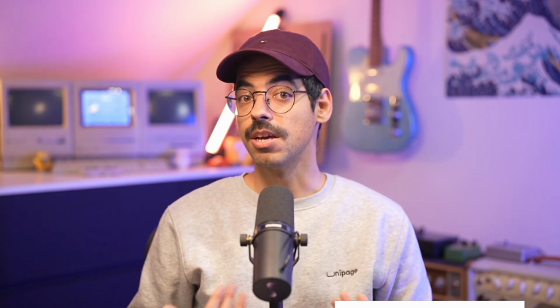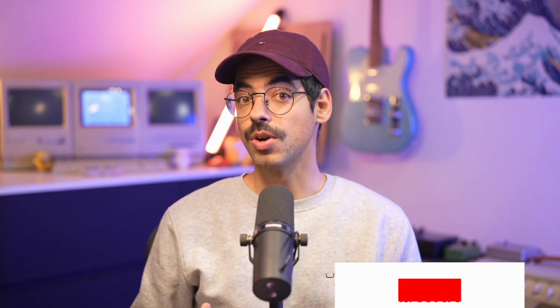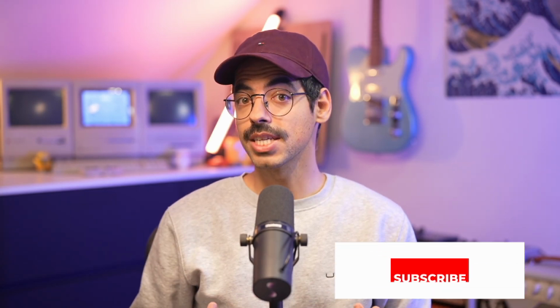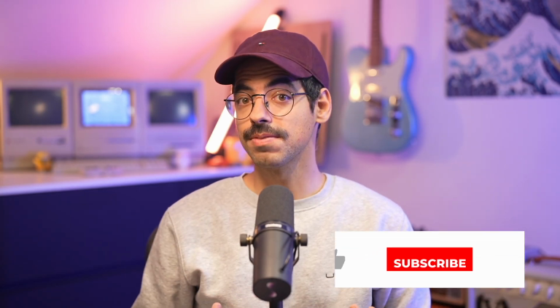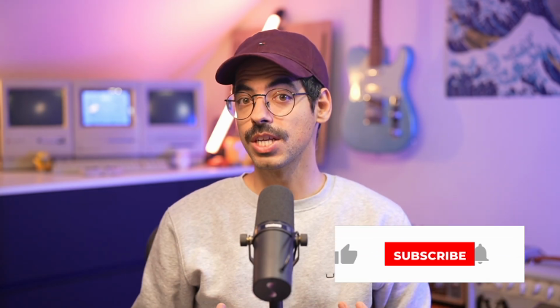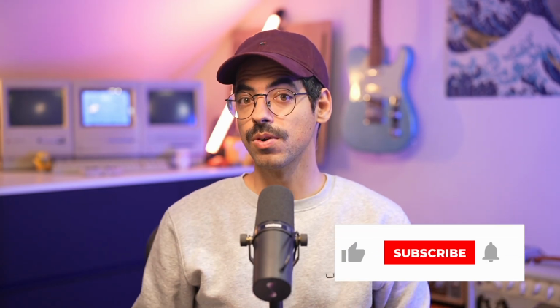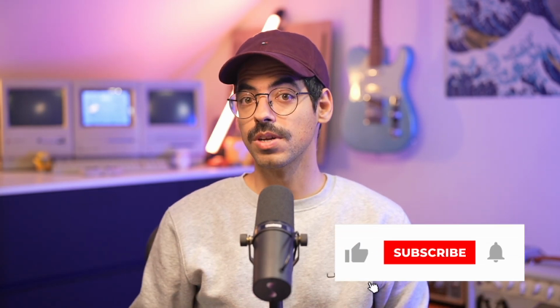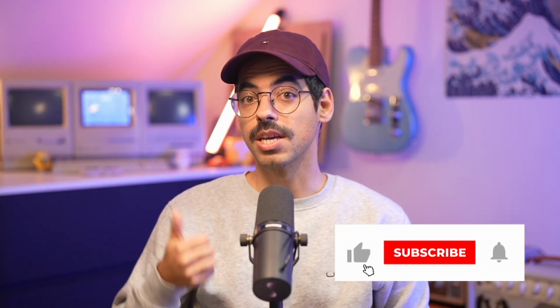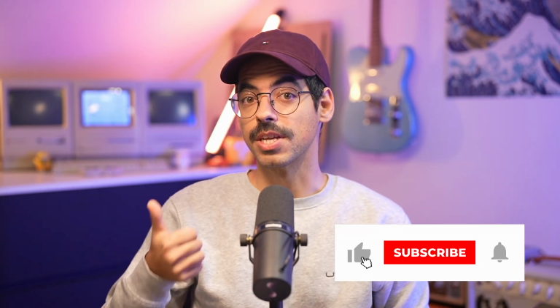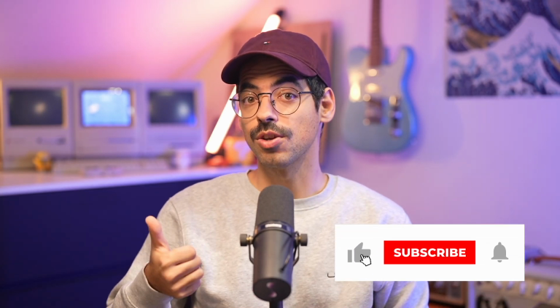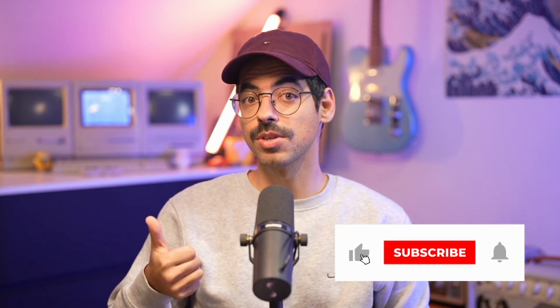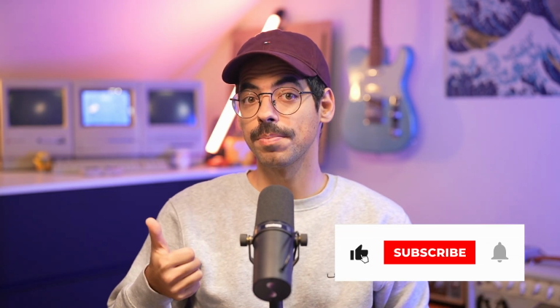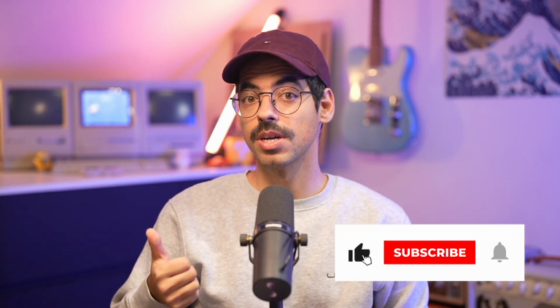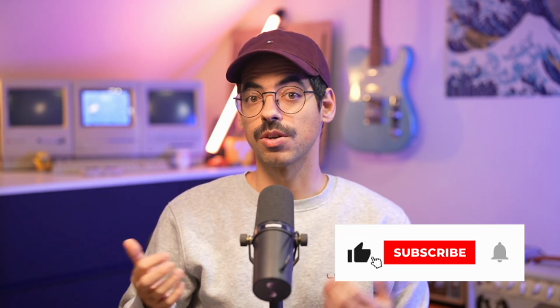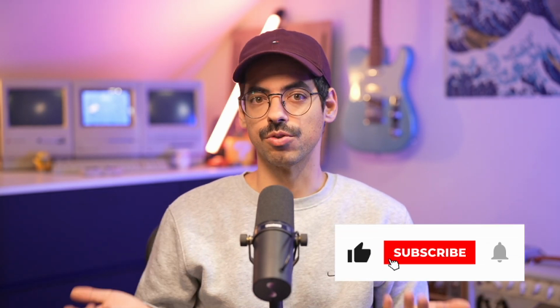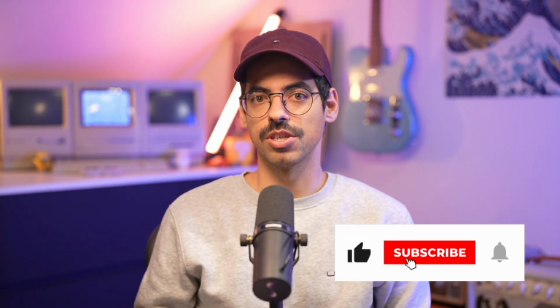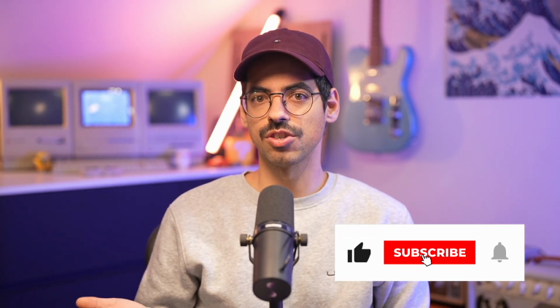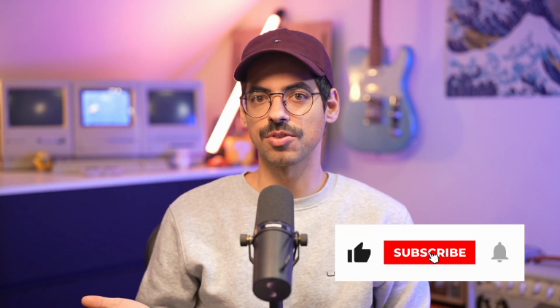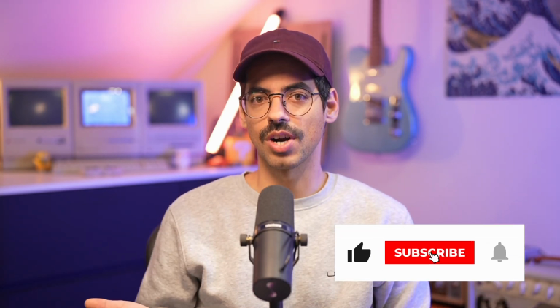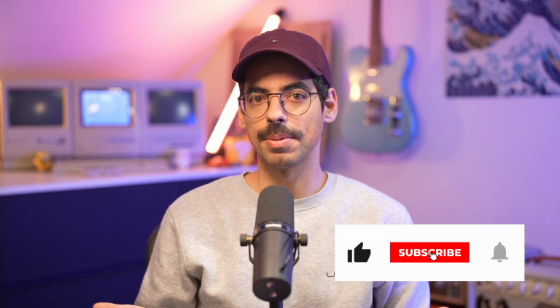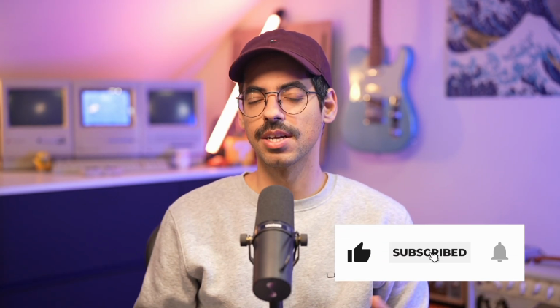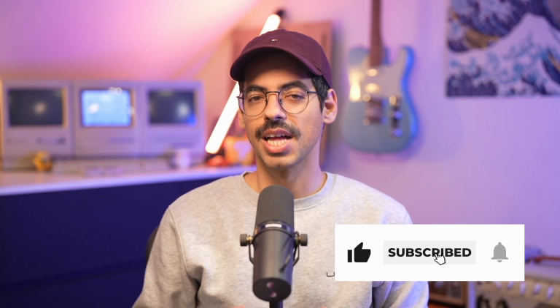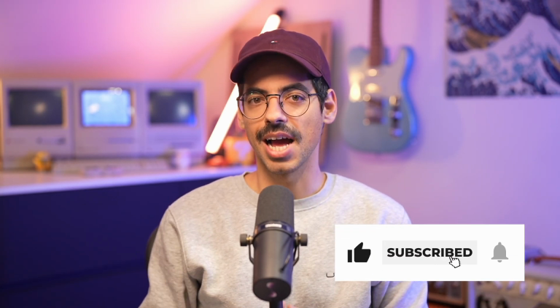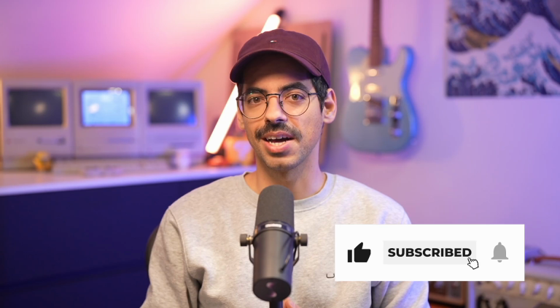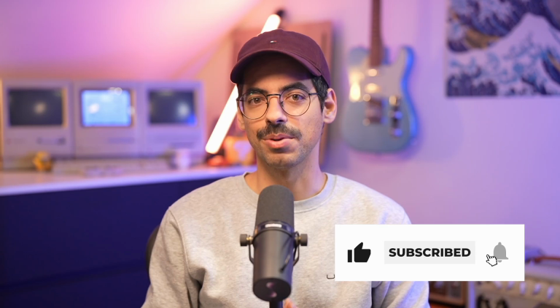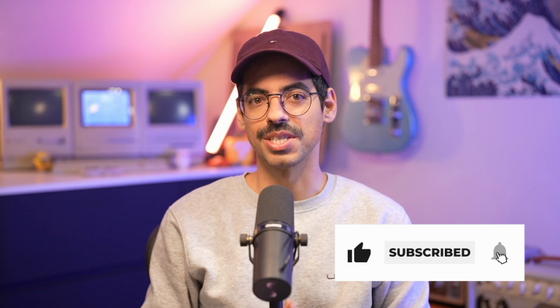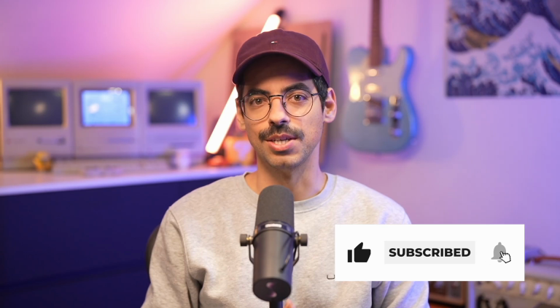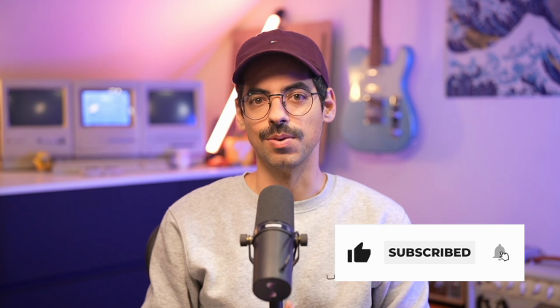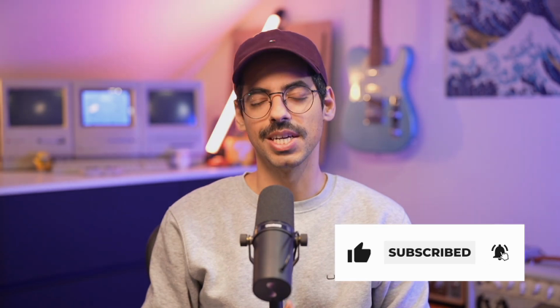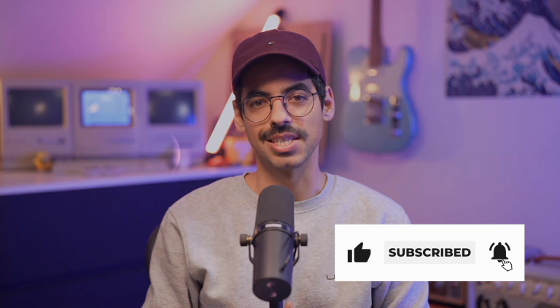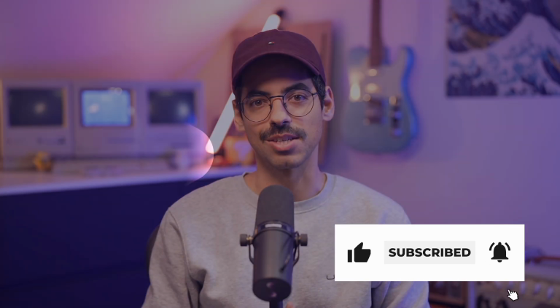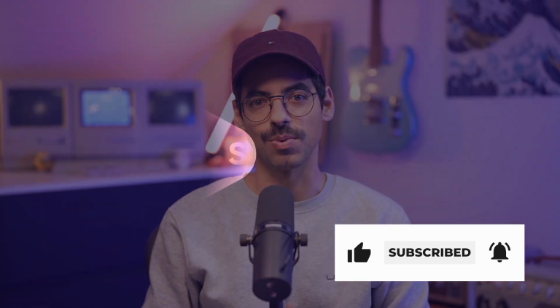If you liked this video, give it a thumbs up, consider subscribing, and I will see you in the next one.